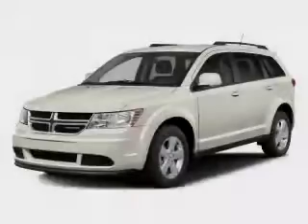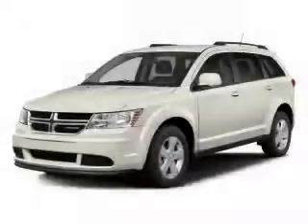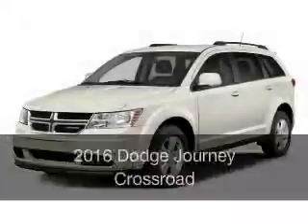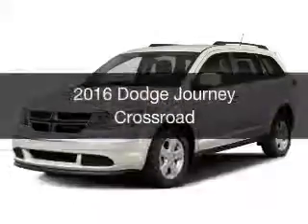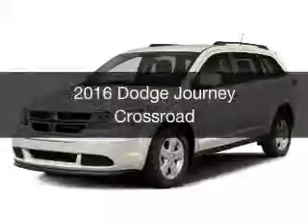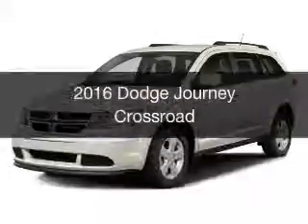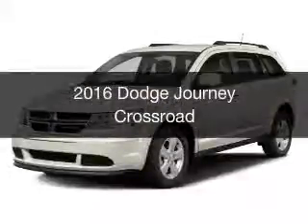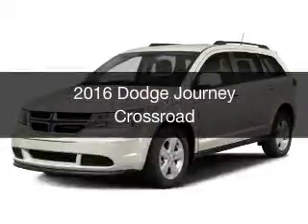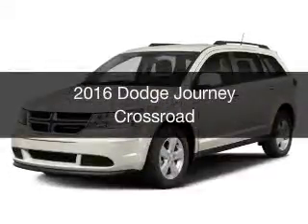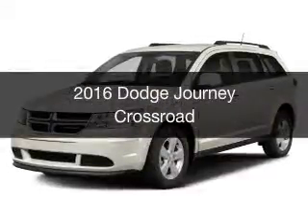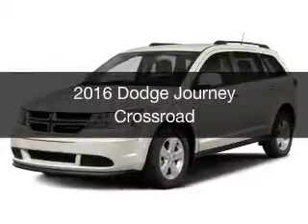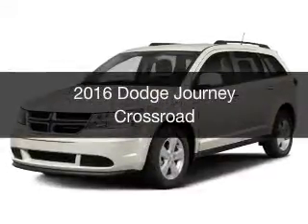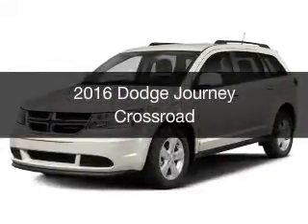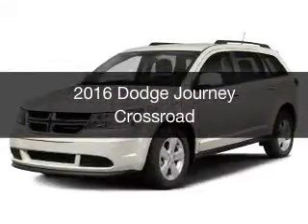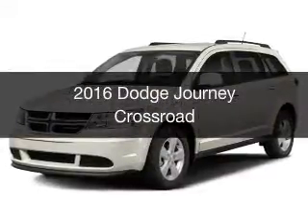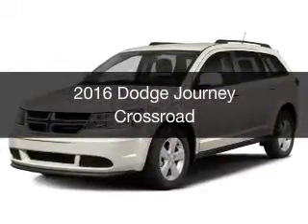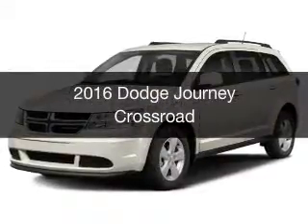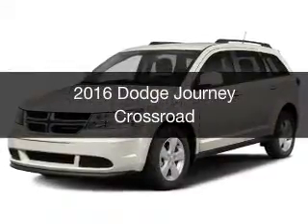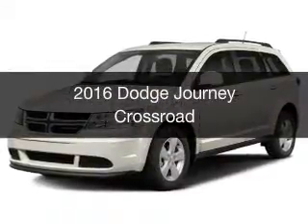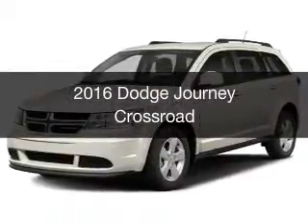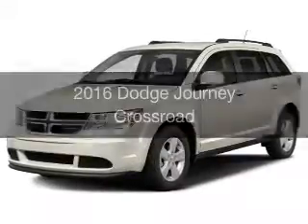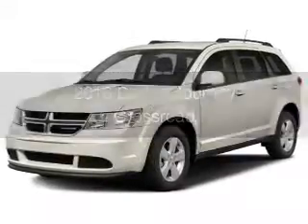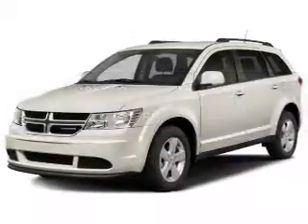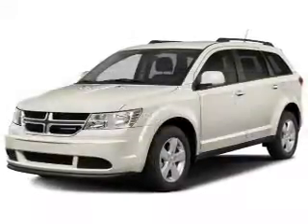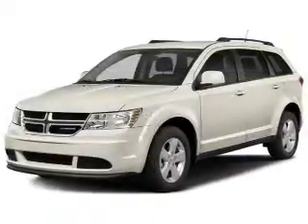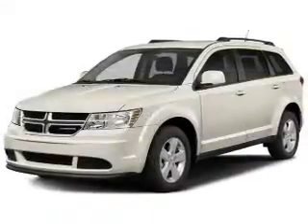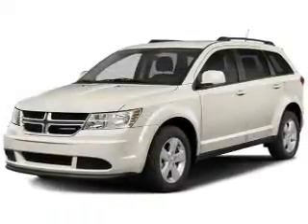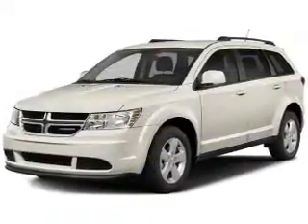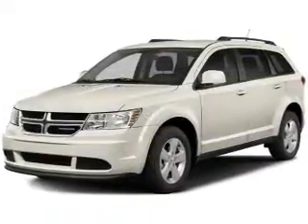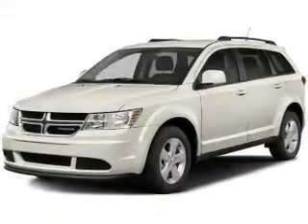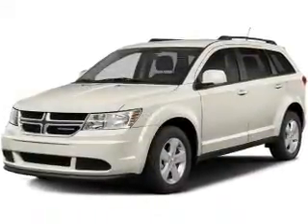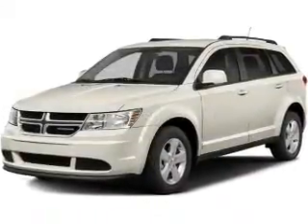This is a new 2016 Dodge Journey. Grab life by the horns.